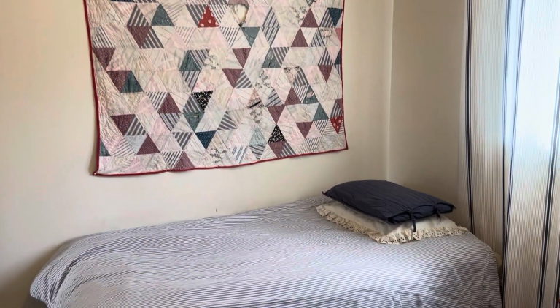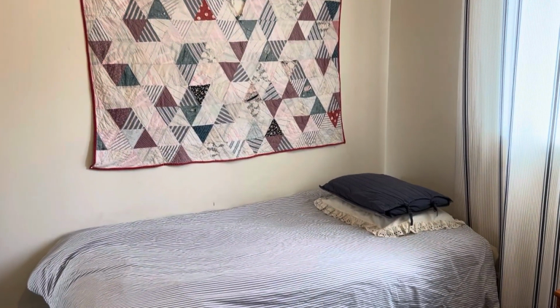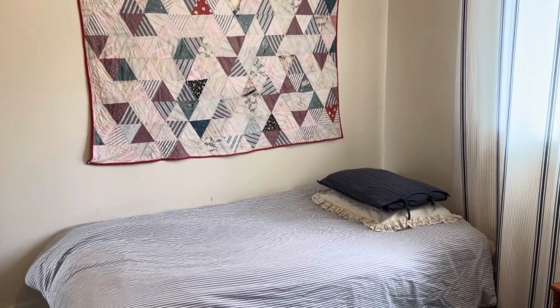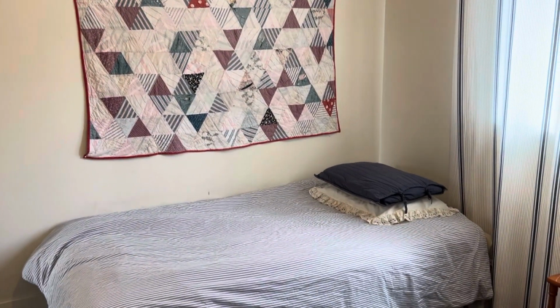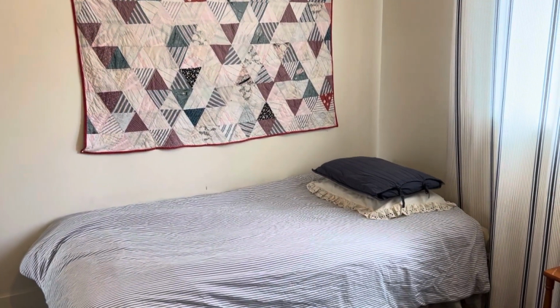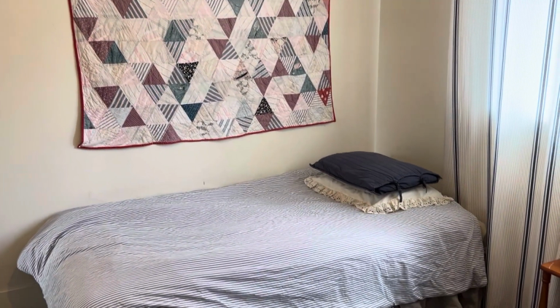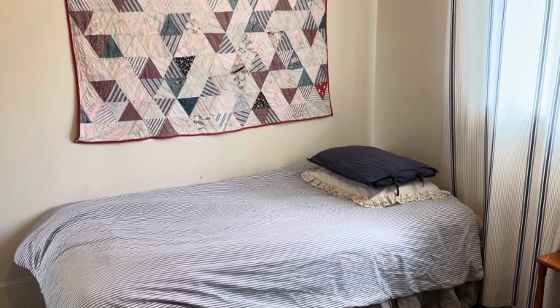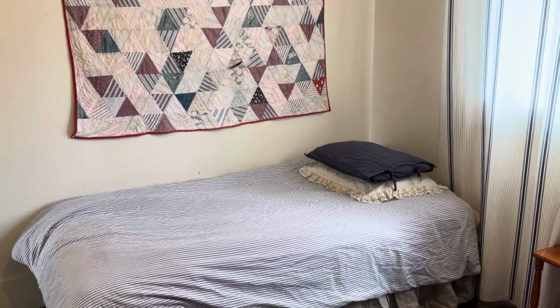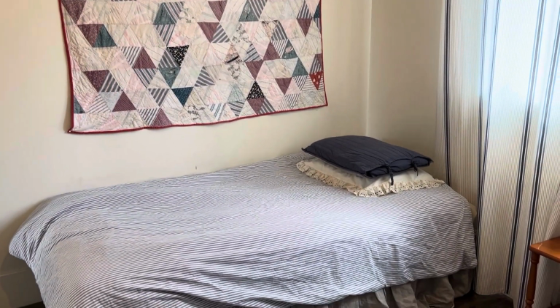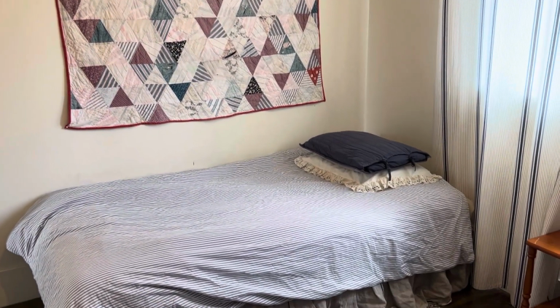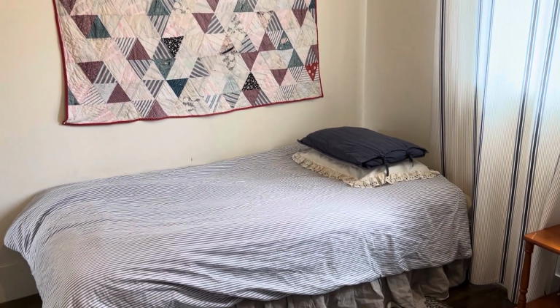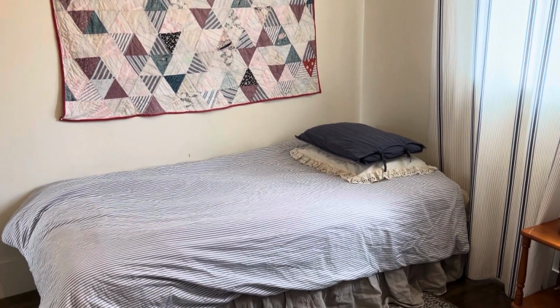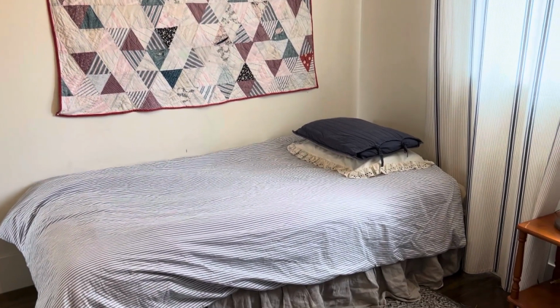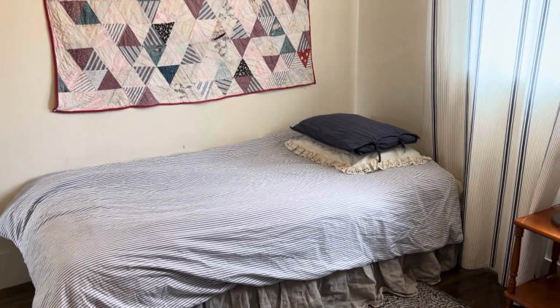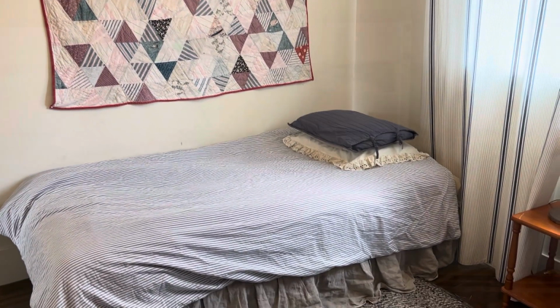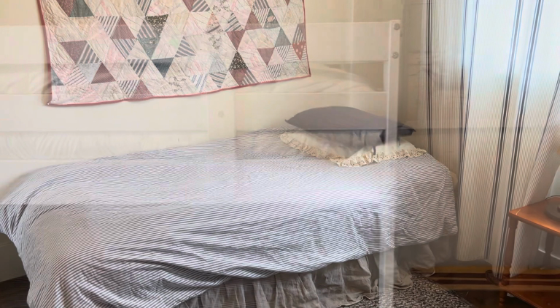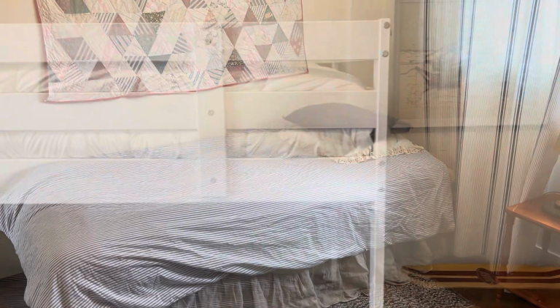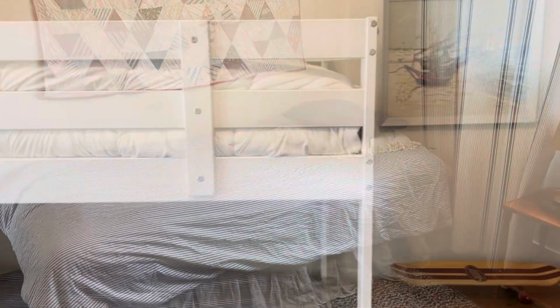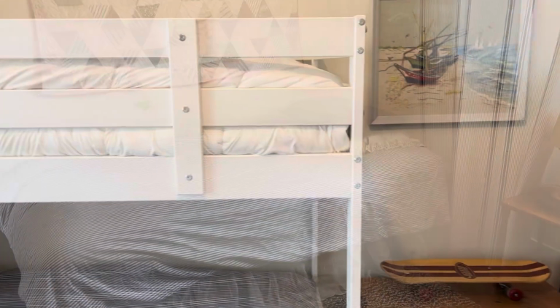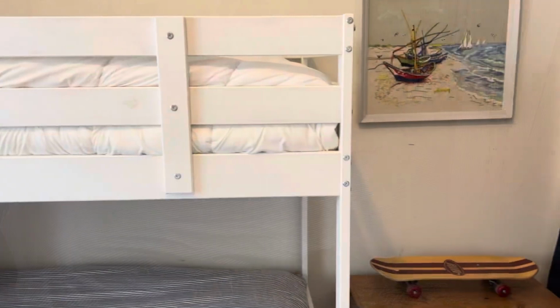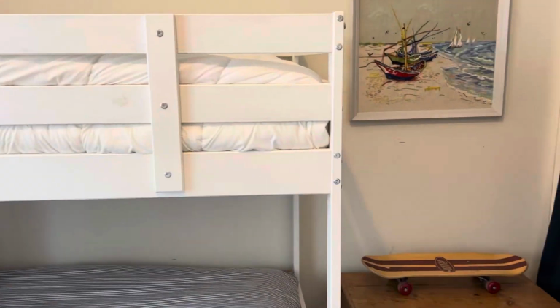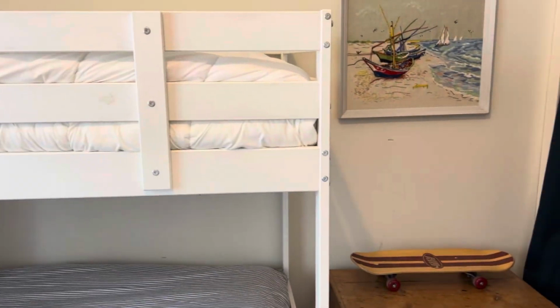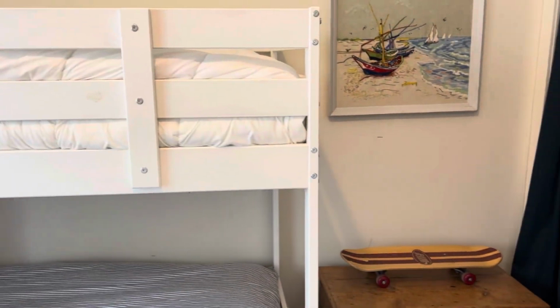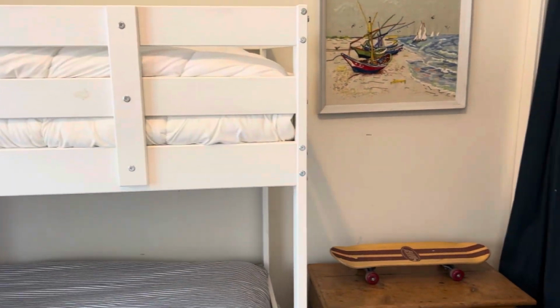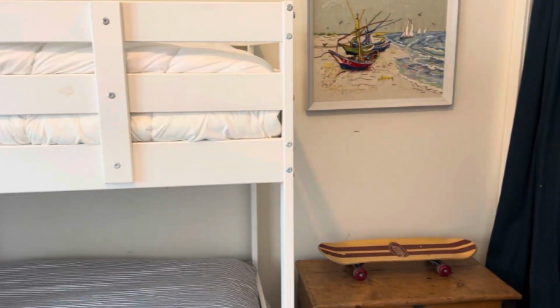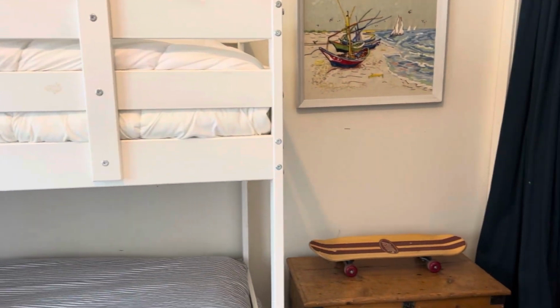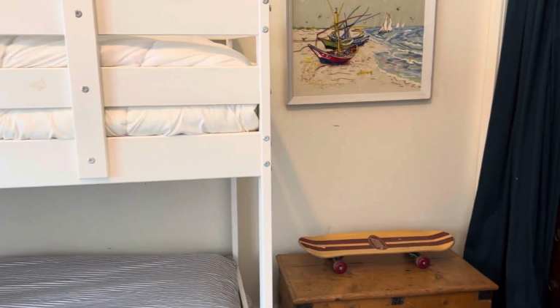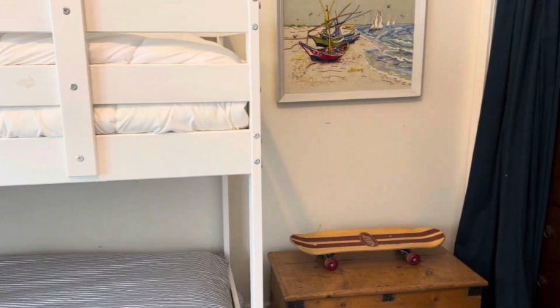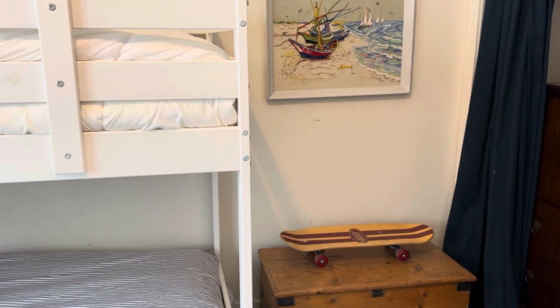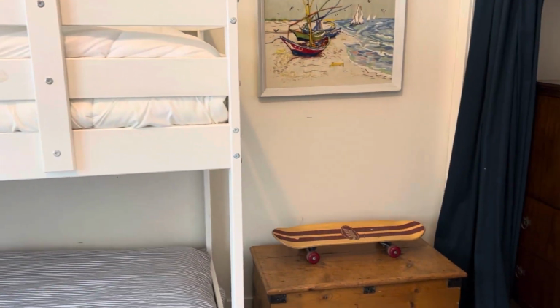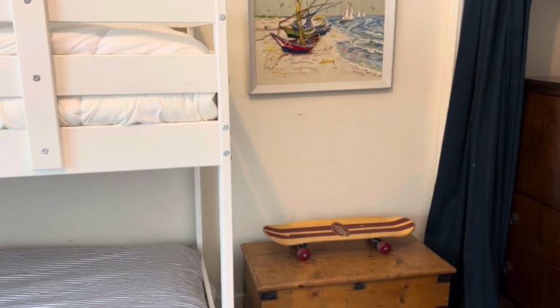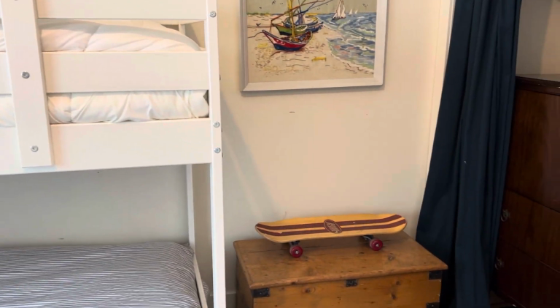This is the boys' room. We tucked a dresser into the closet to keep the room open for beds.